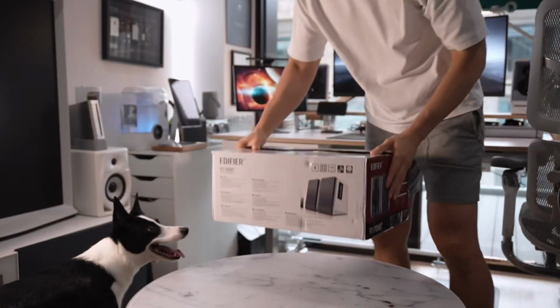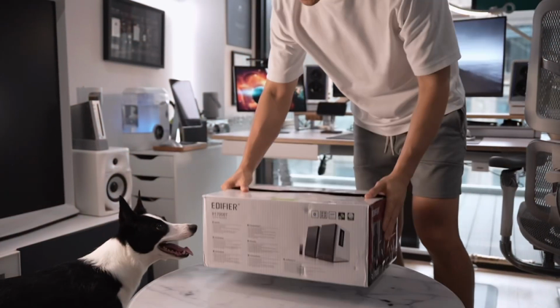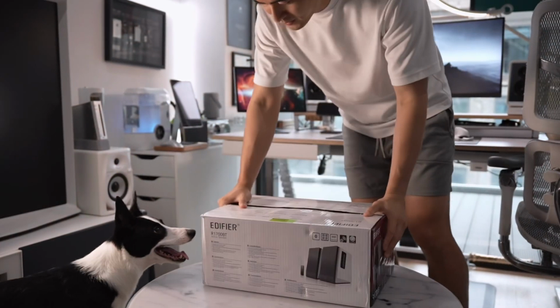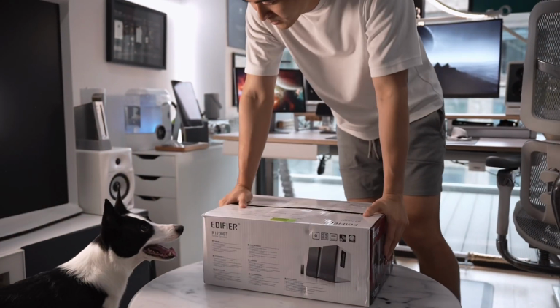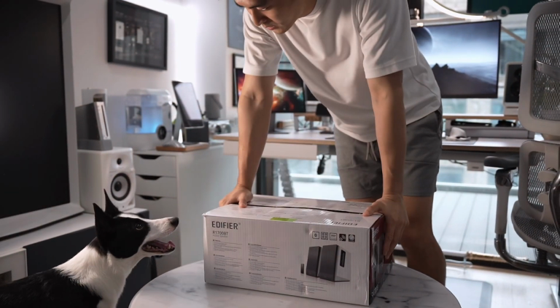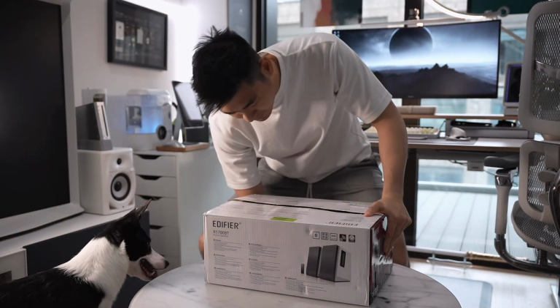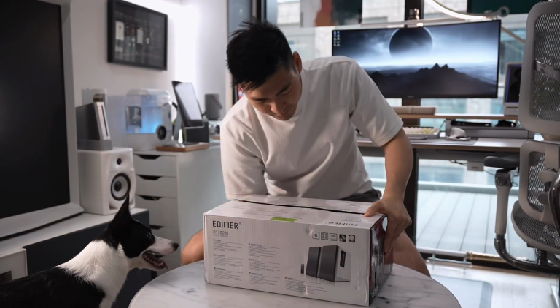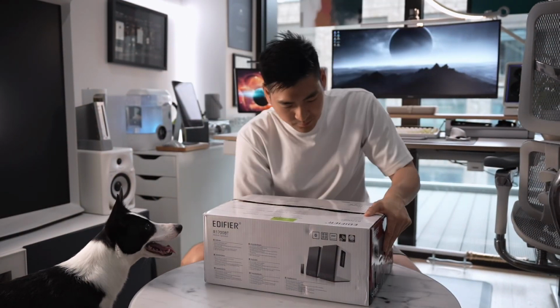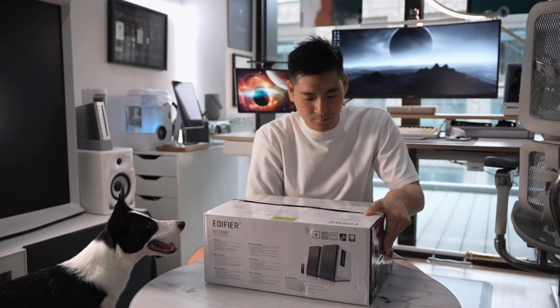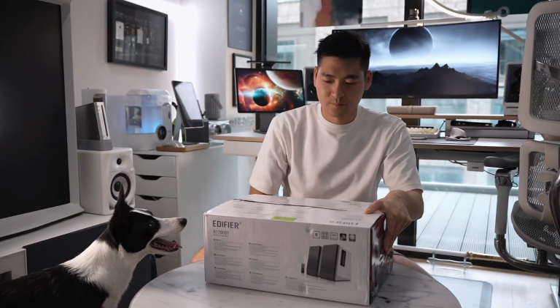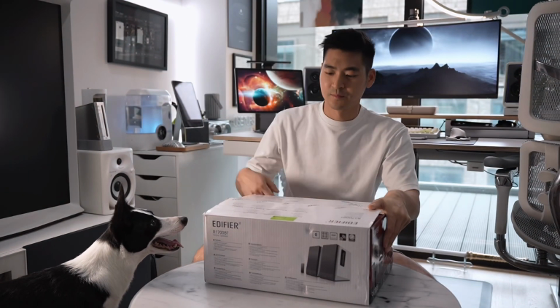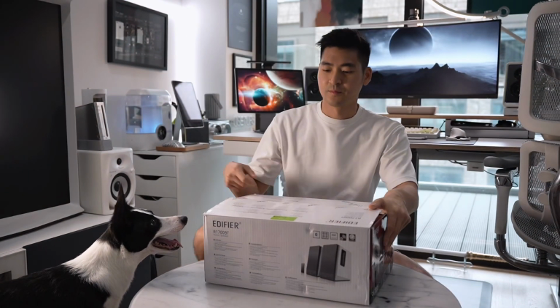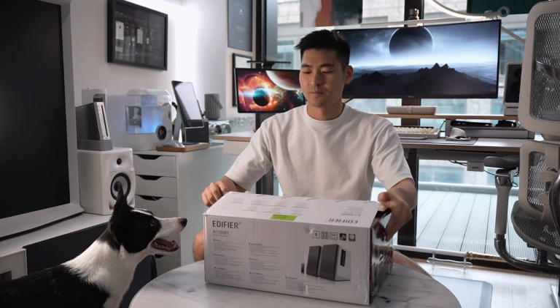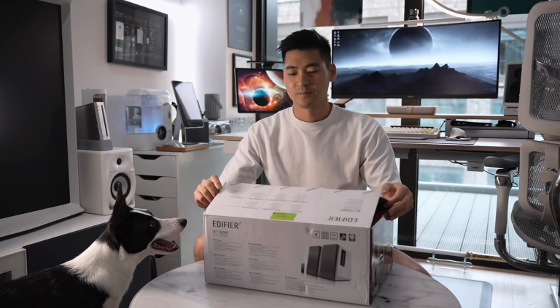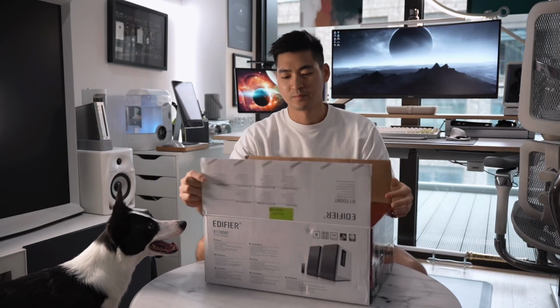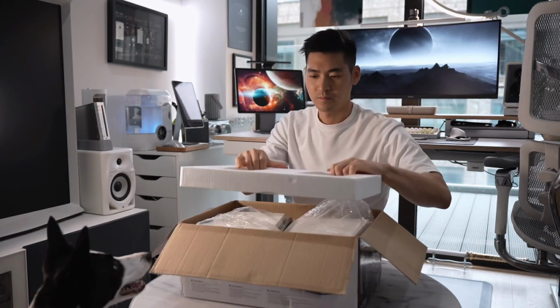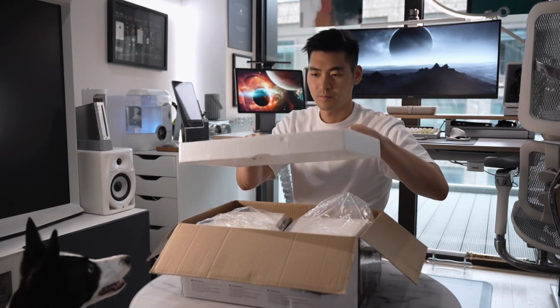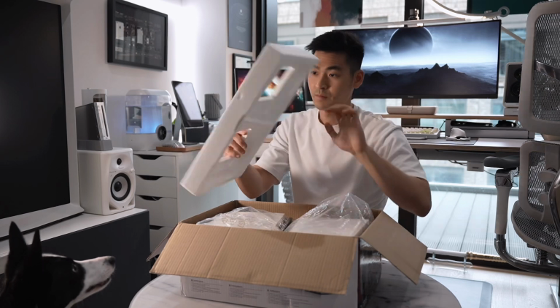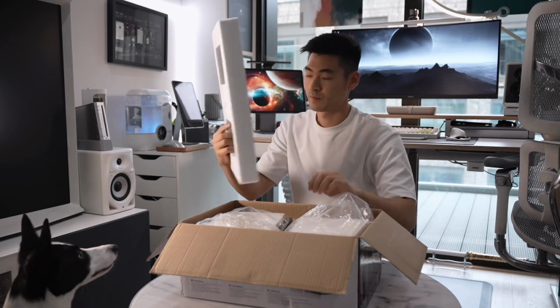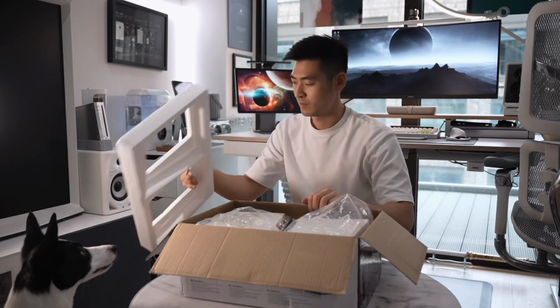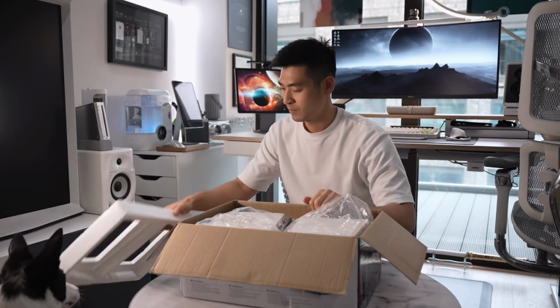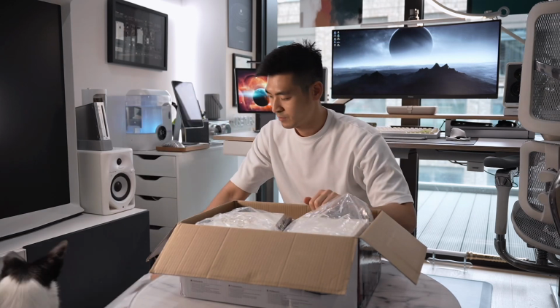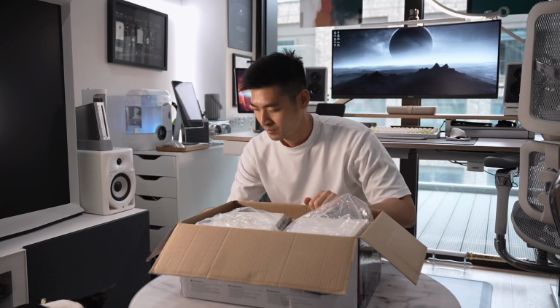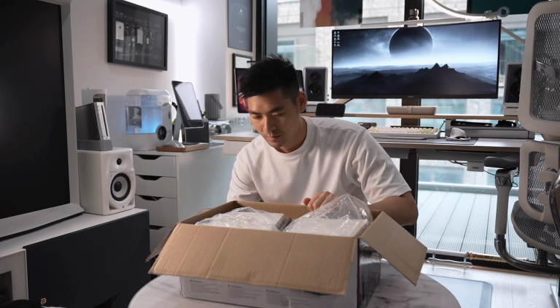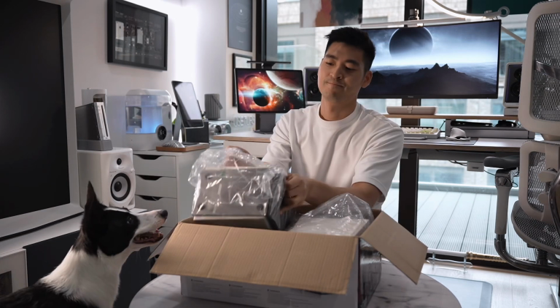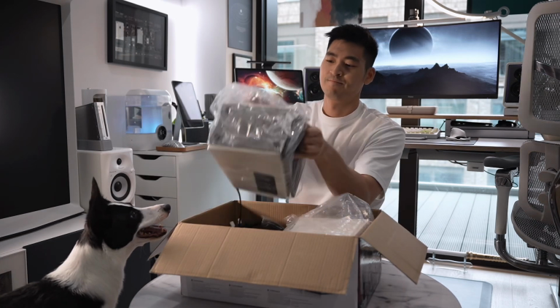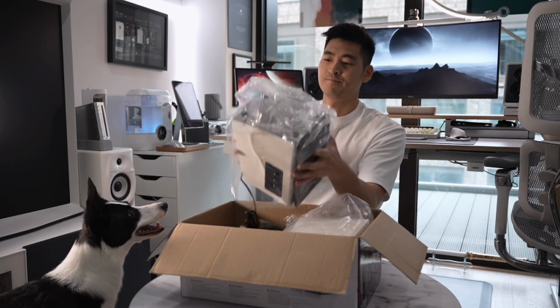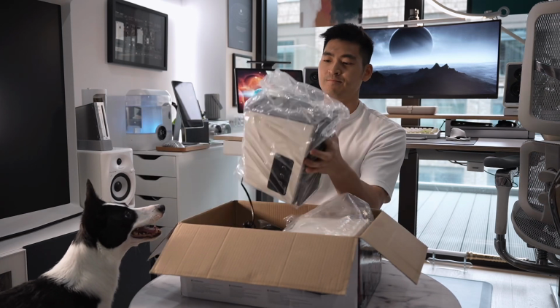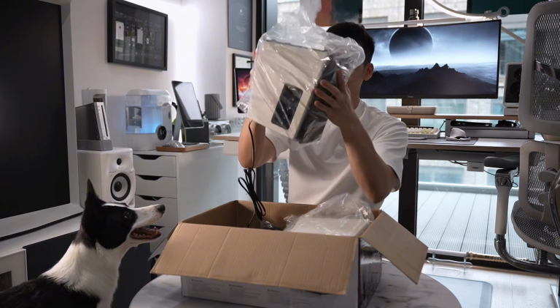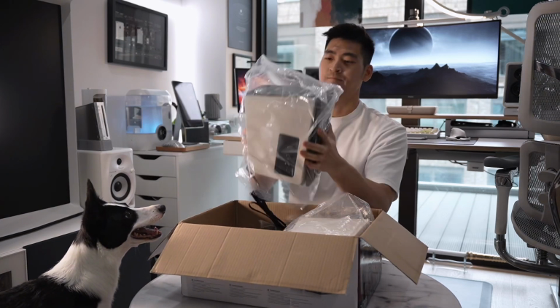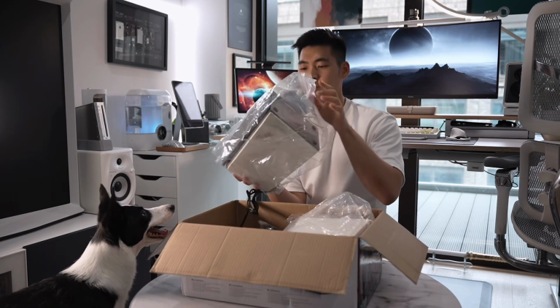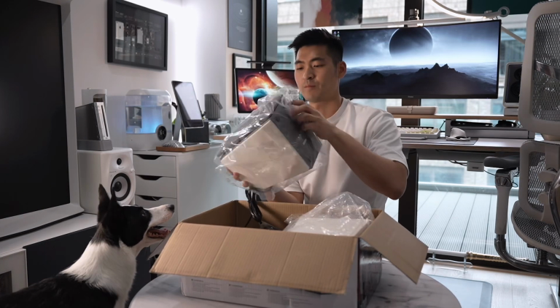Upon opening the box, you'll find that the speakers are carefully packaged with a good amount of styrofoam protection and plastic covers.